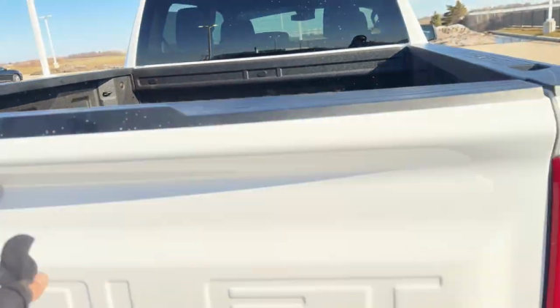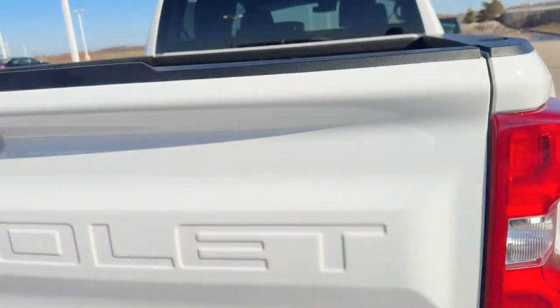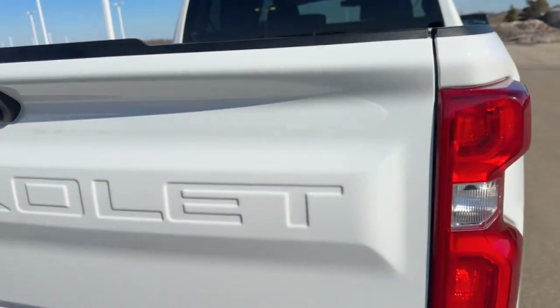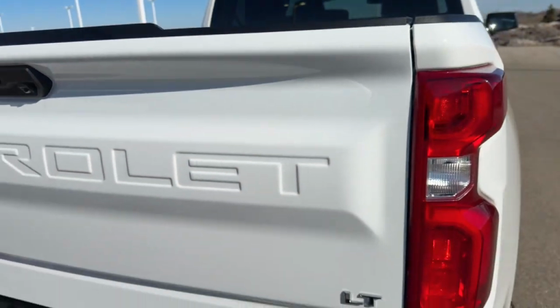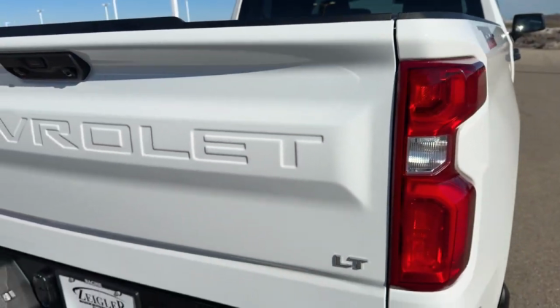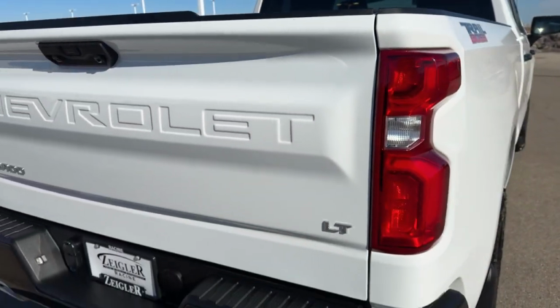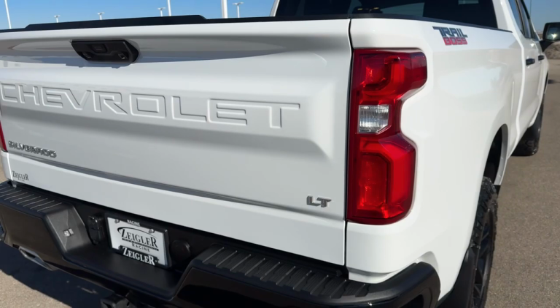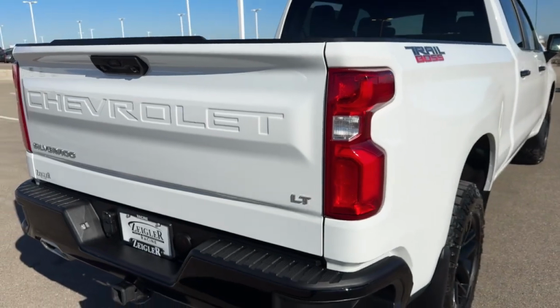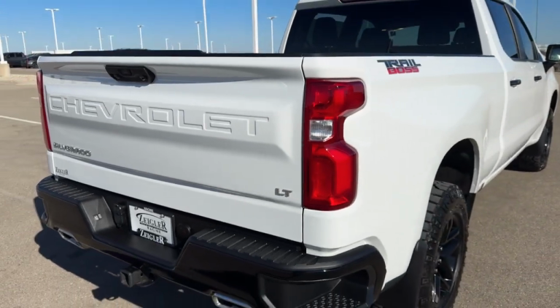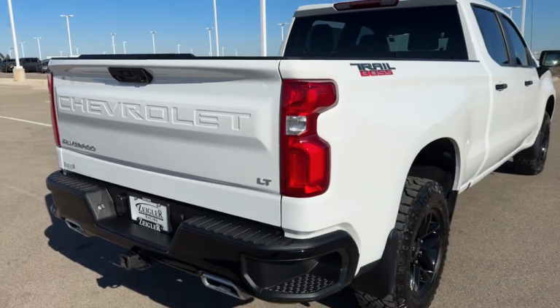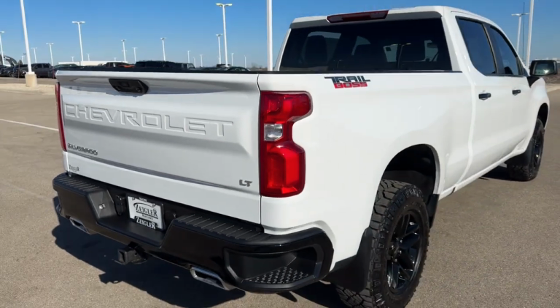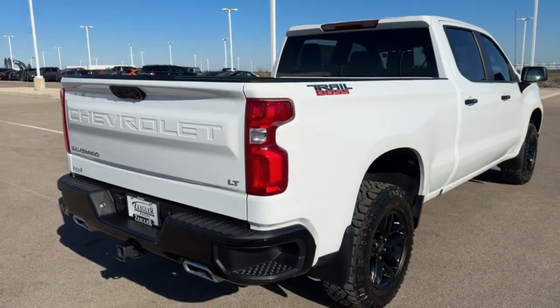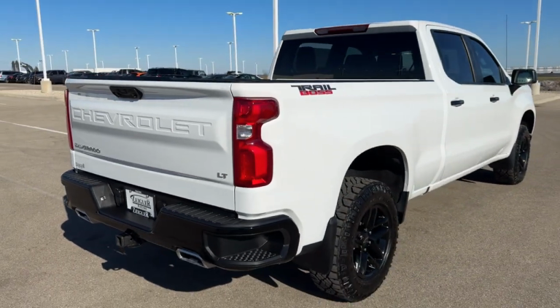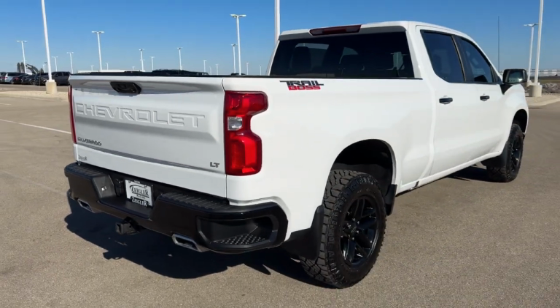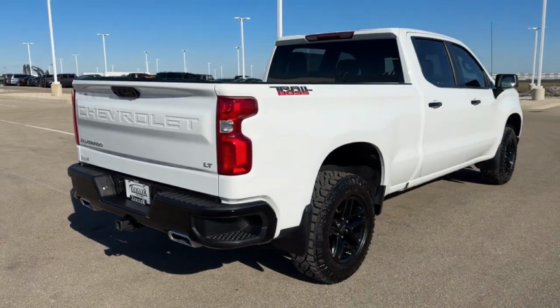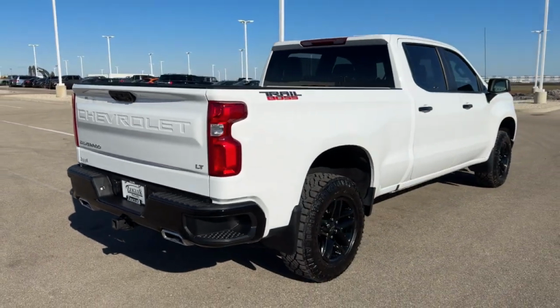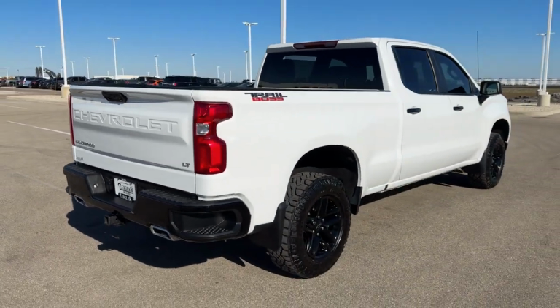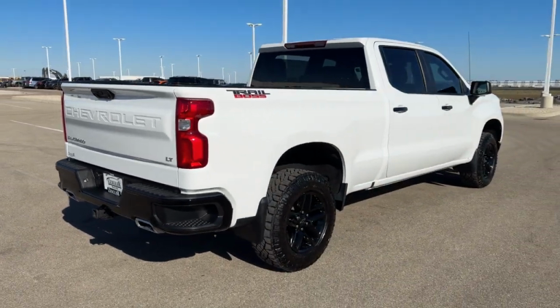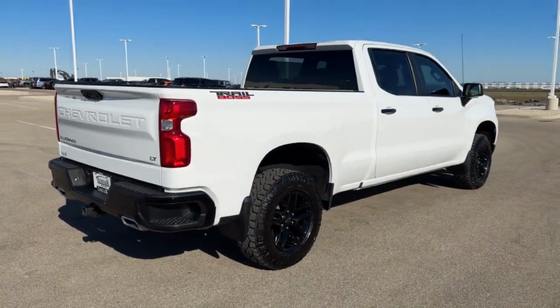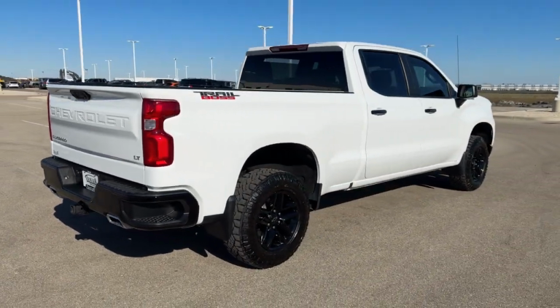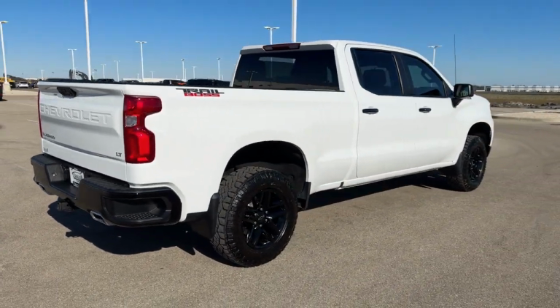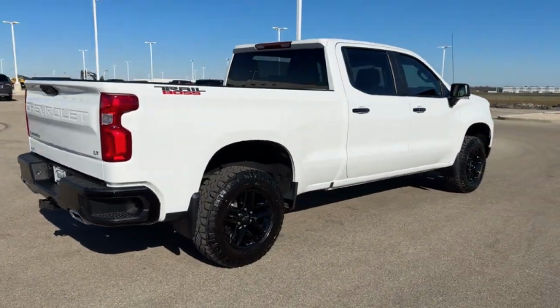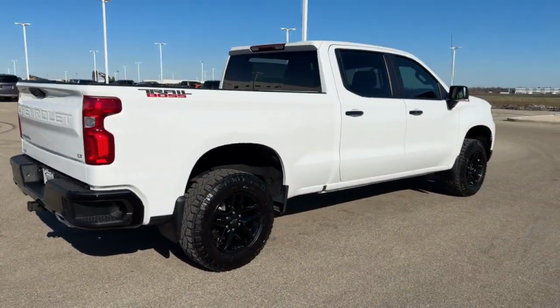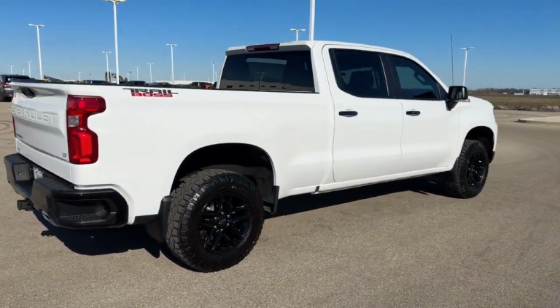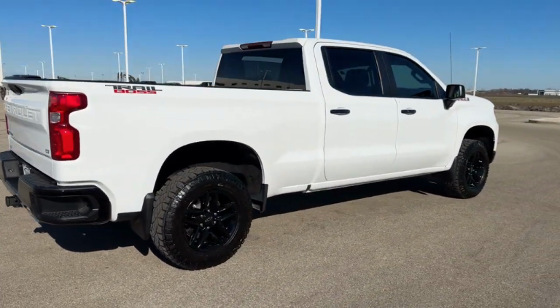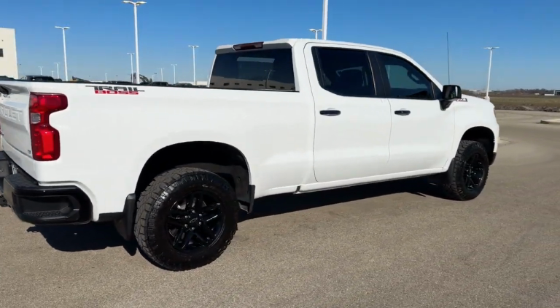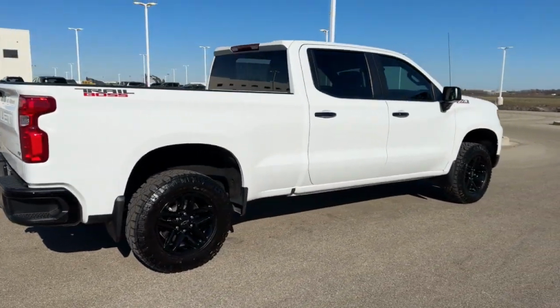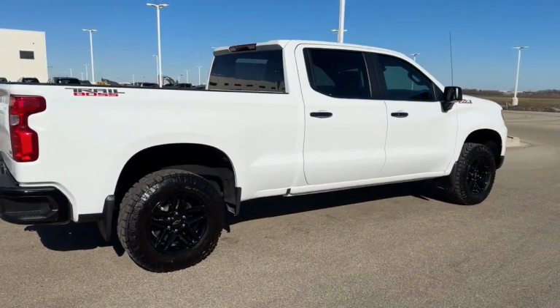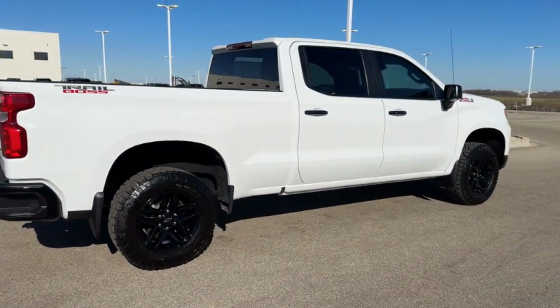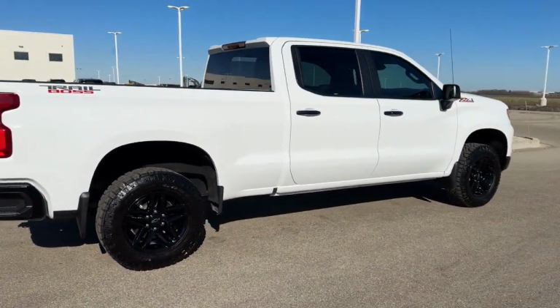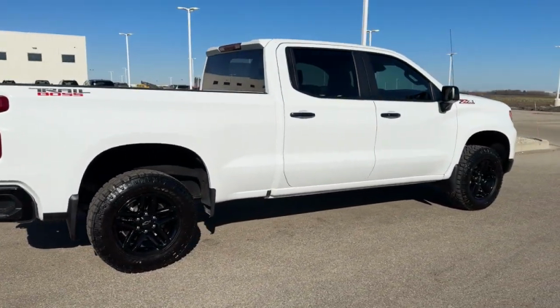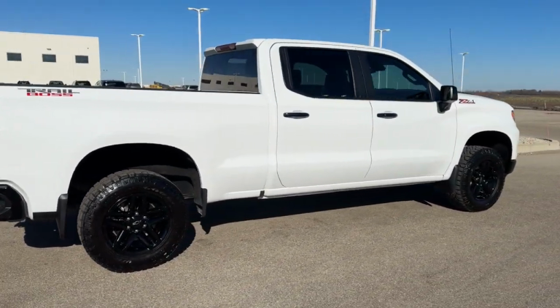Beautiful truck, guys — really, really low miles. If you like what you see here, come on down today to Zeigler Honda of Racine.